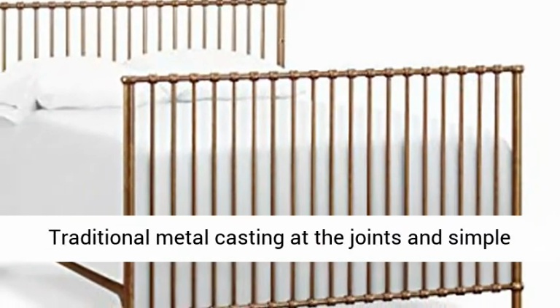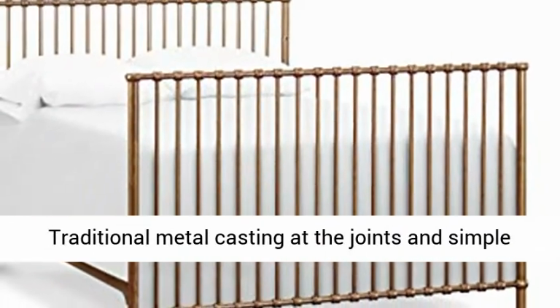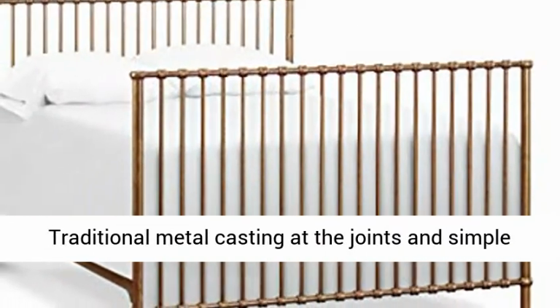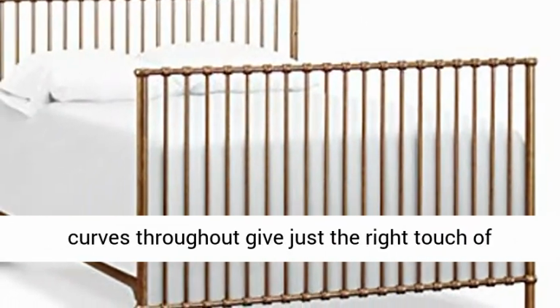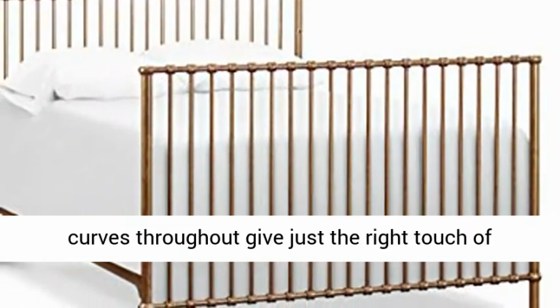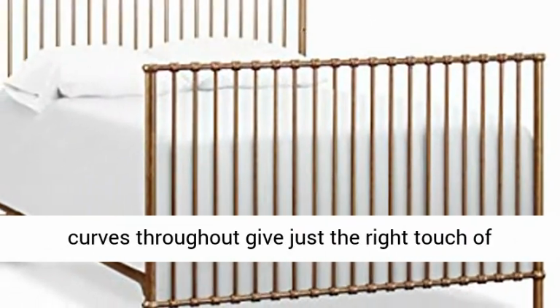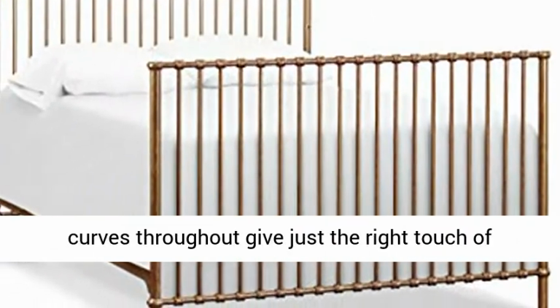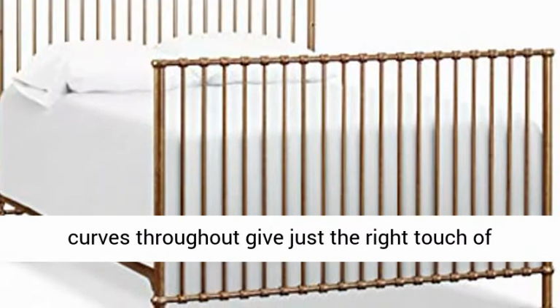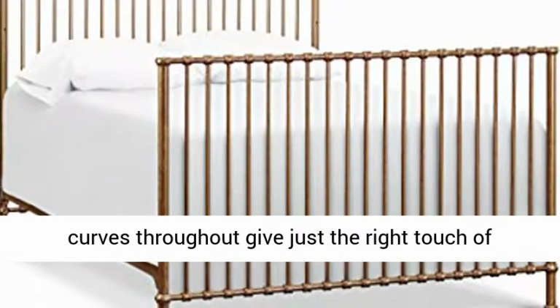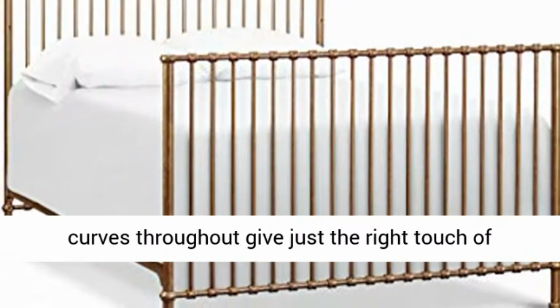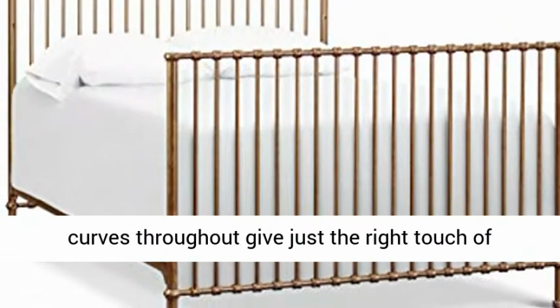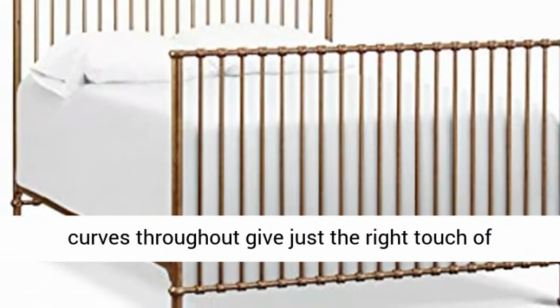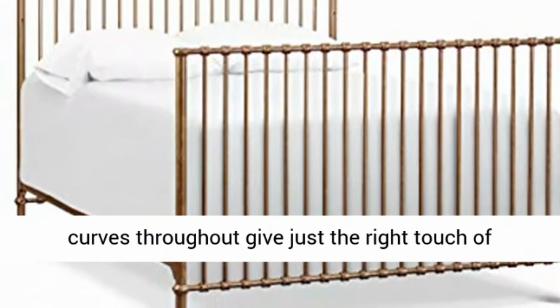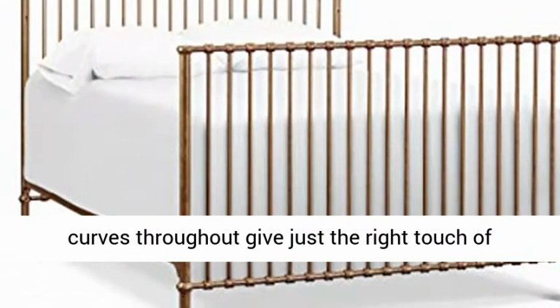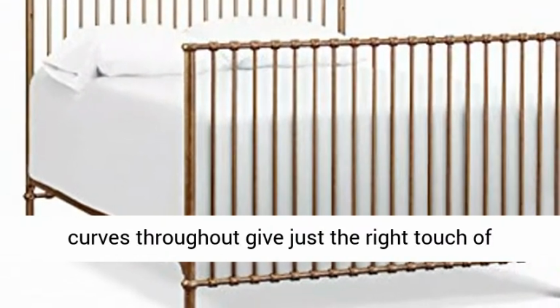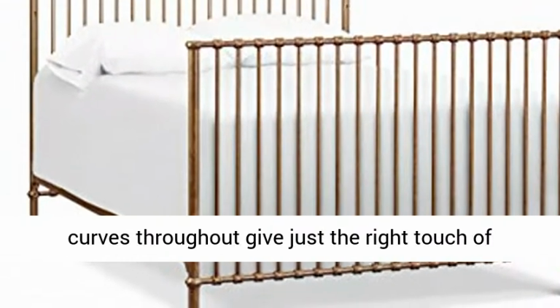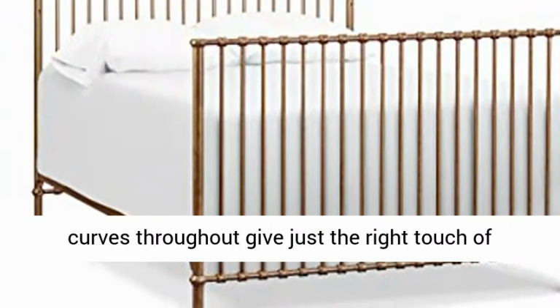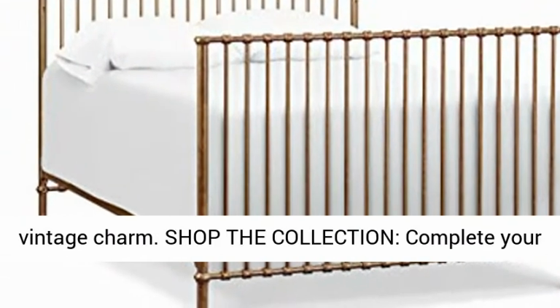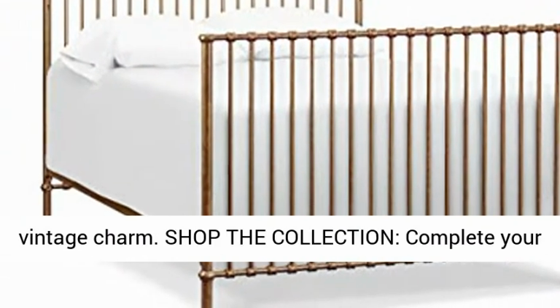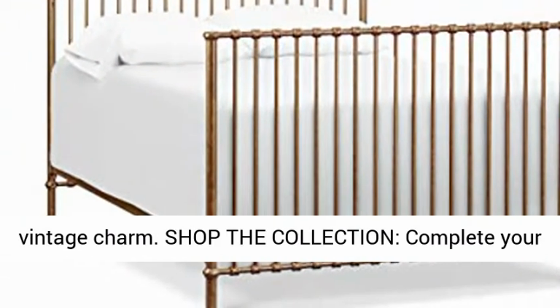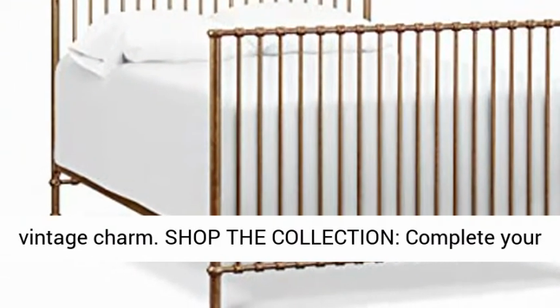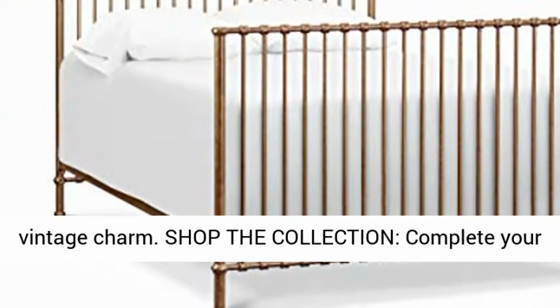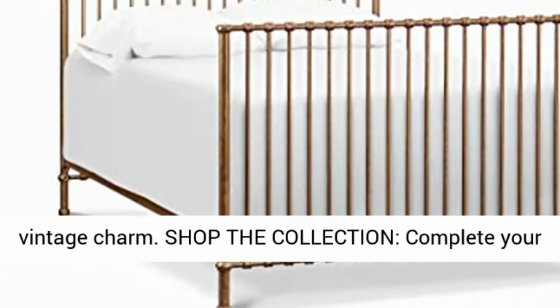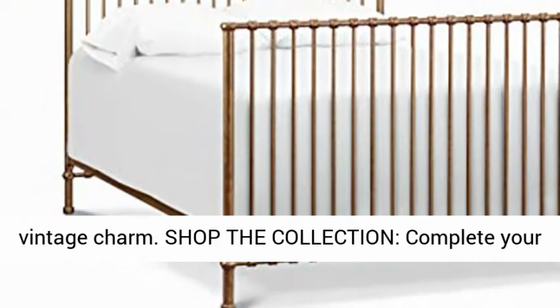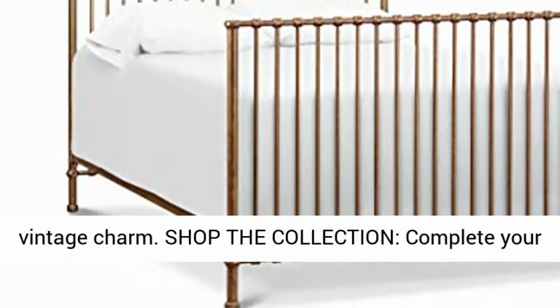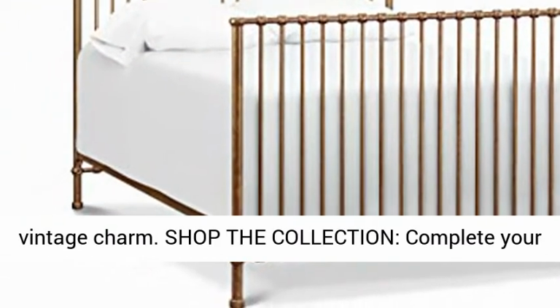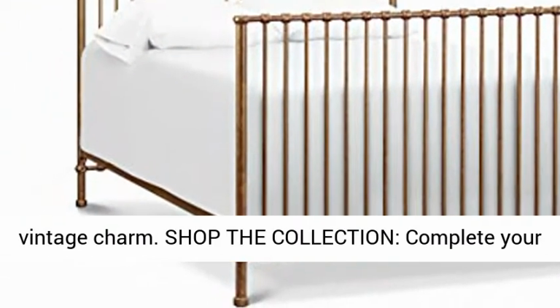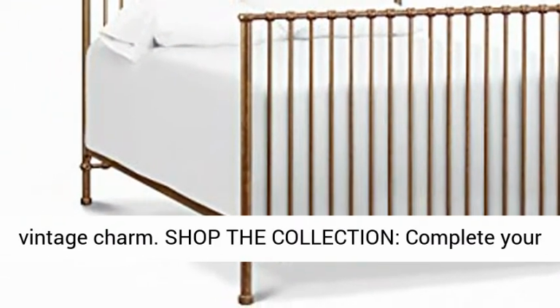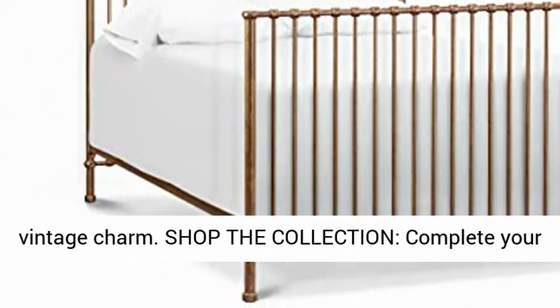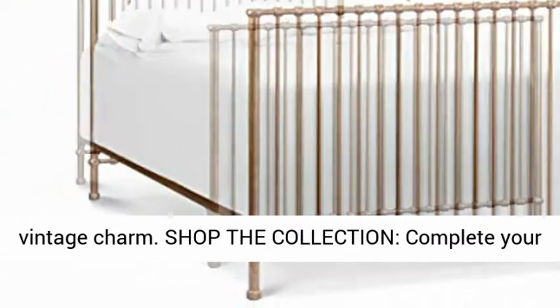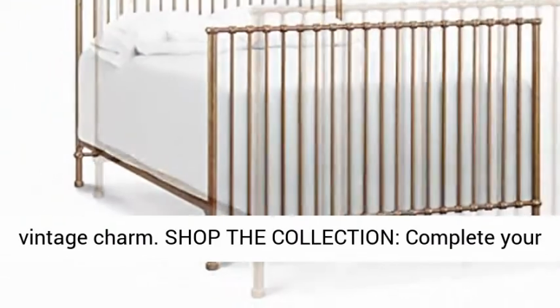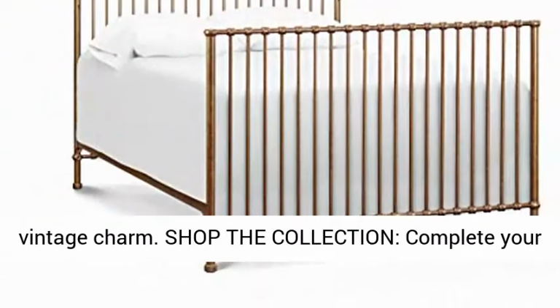Thoughtful details — traditional metal casting at the joints and simple curves throughout give just the right touch of vintage charm.